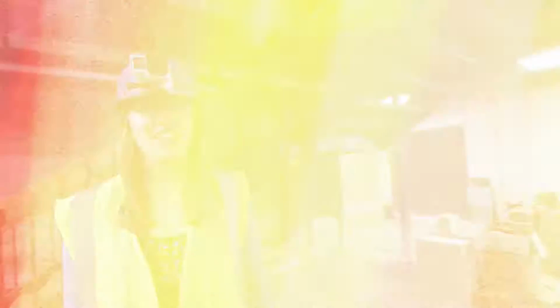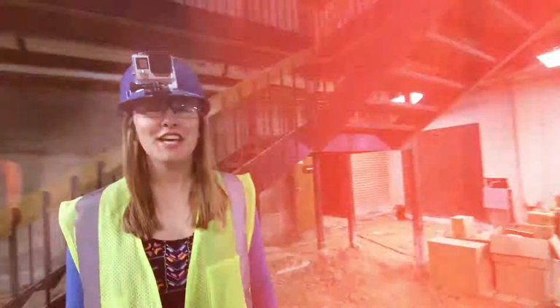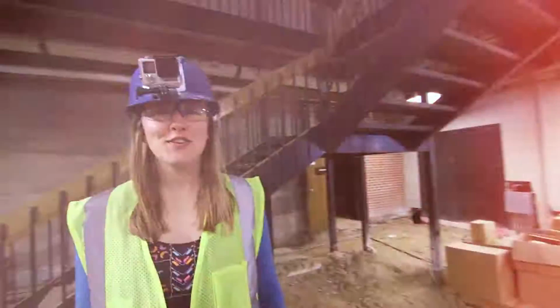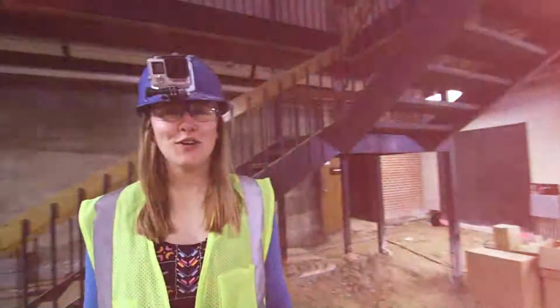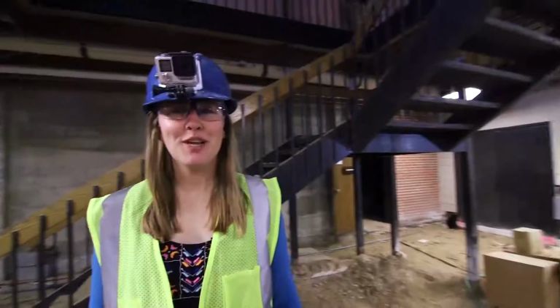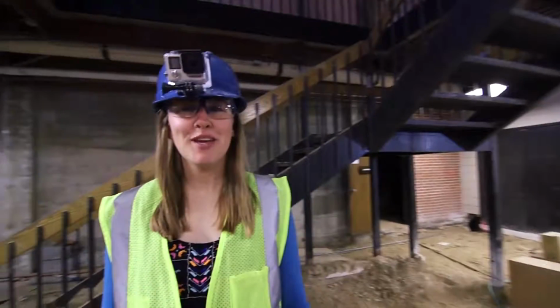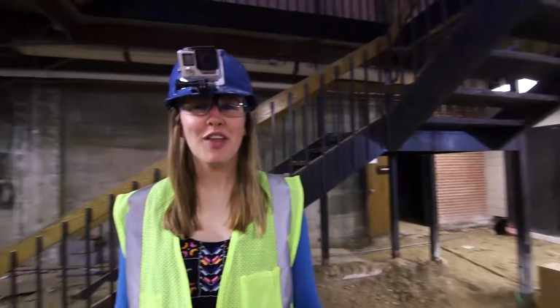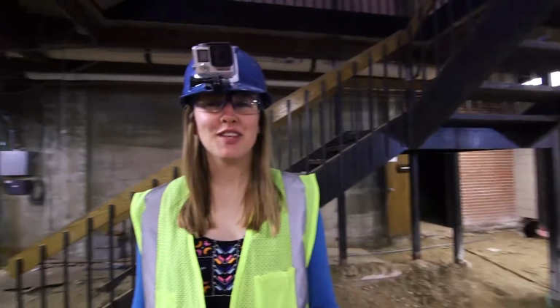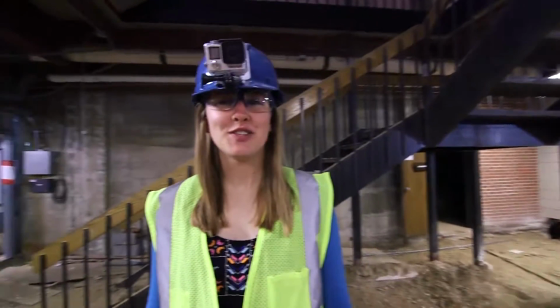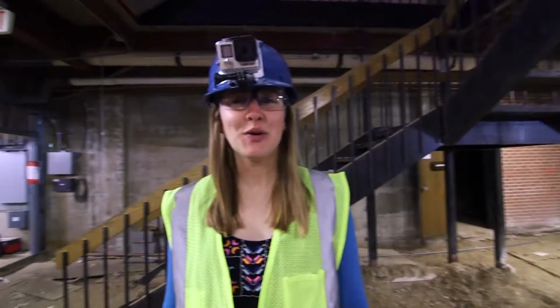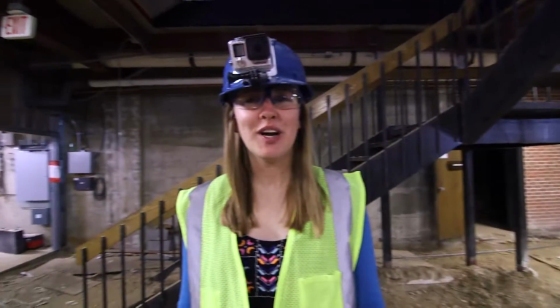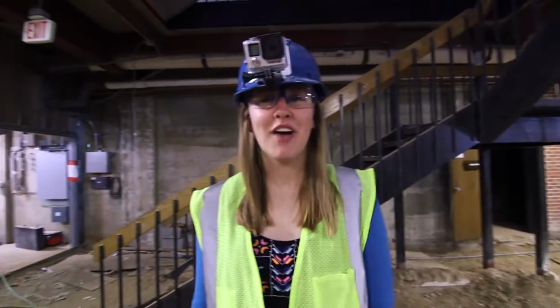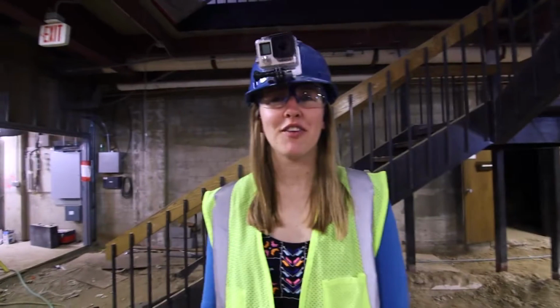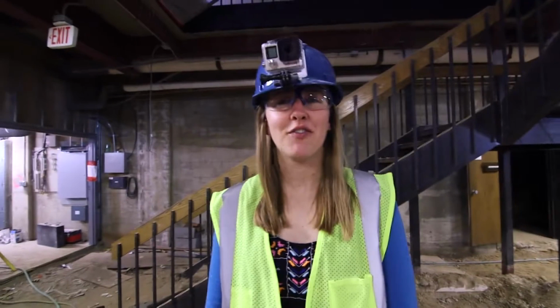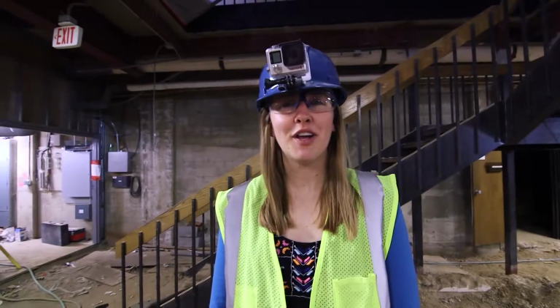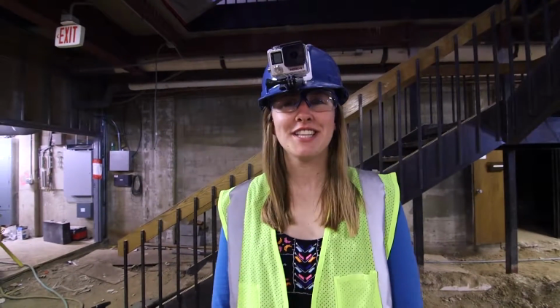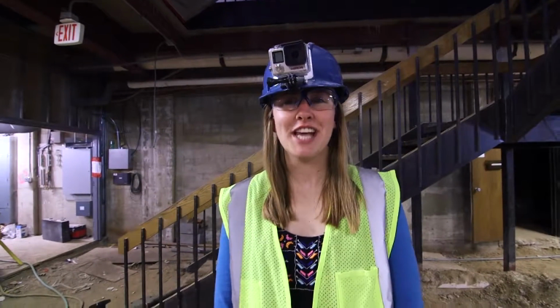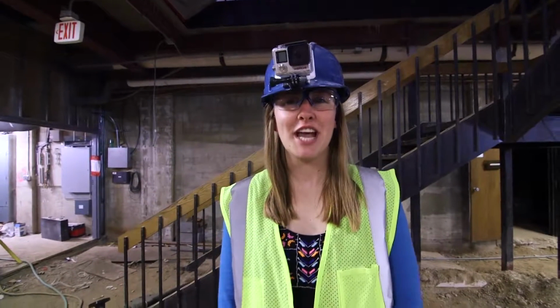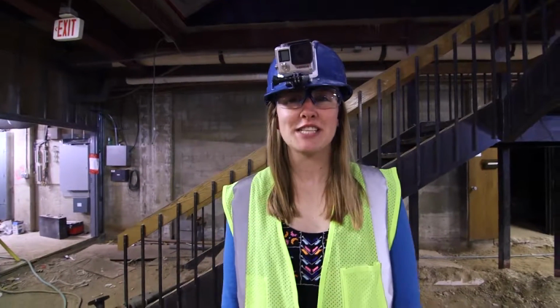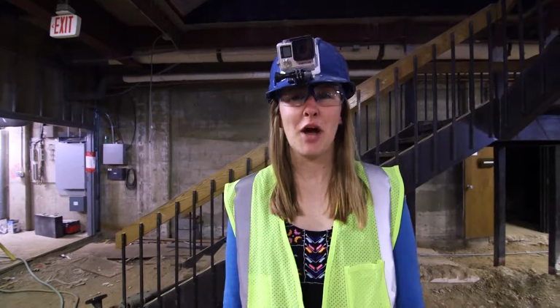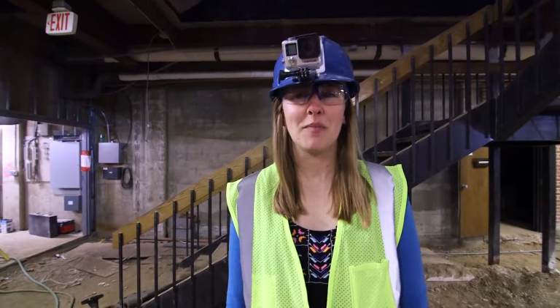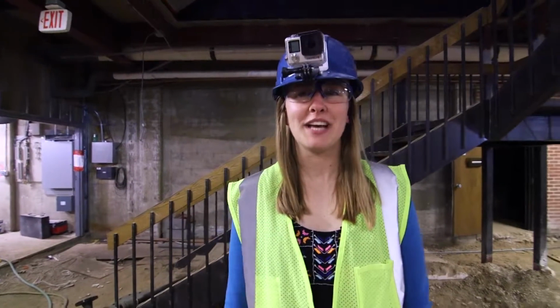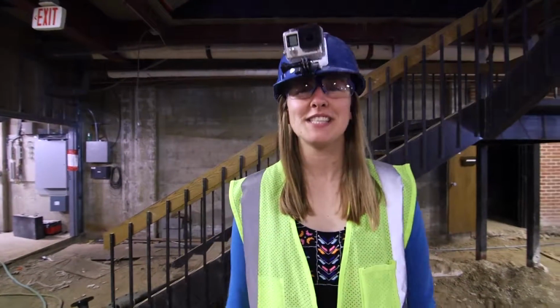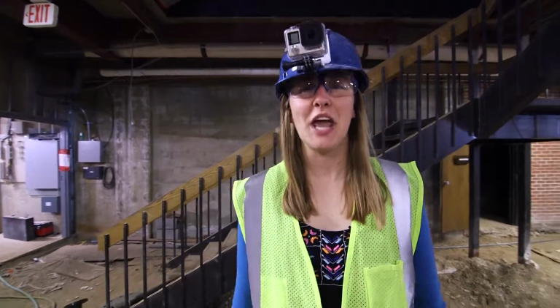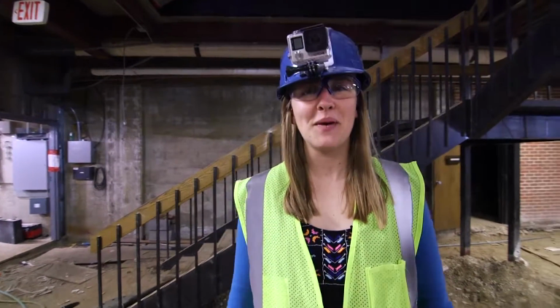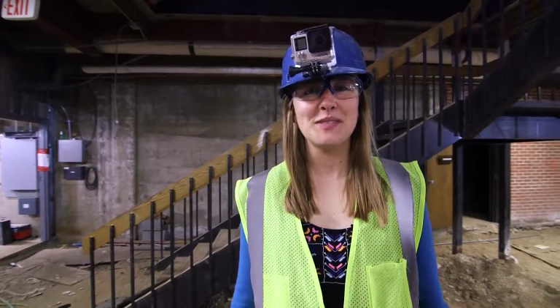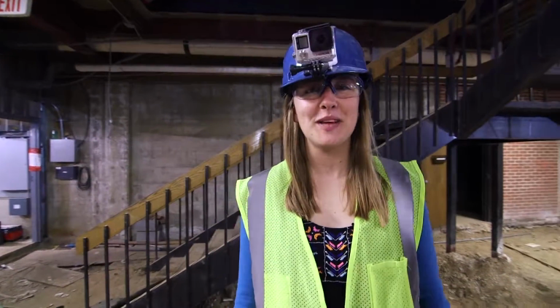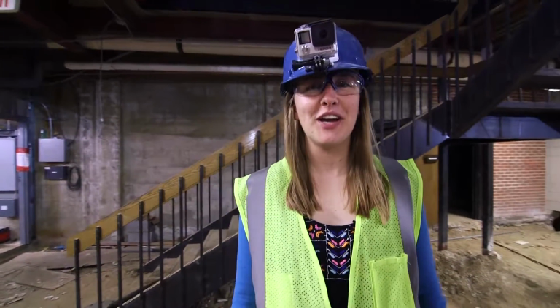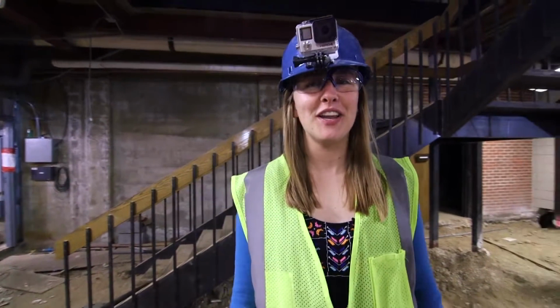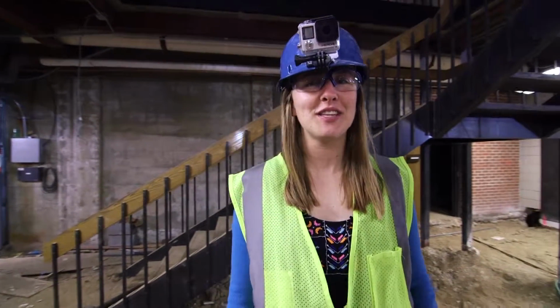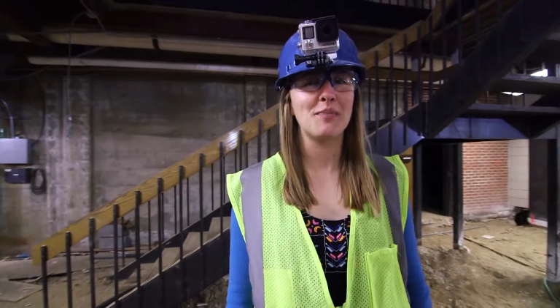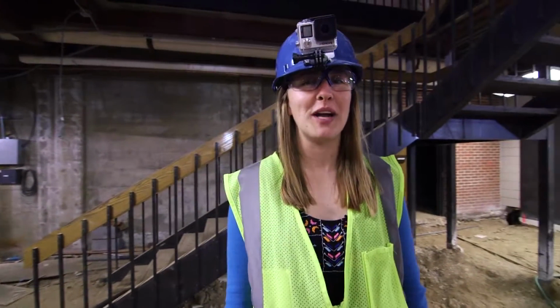Thanks for joining me on this tour of the Froyland Science Complex. Can't wait to be here in the spring. See you later!